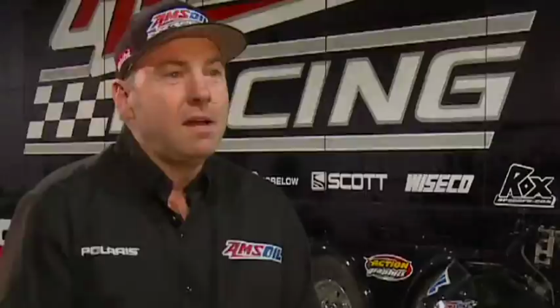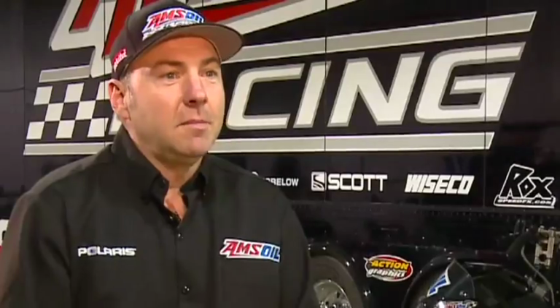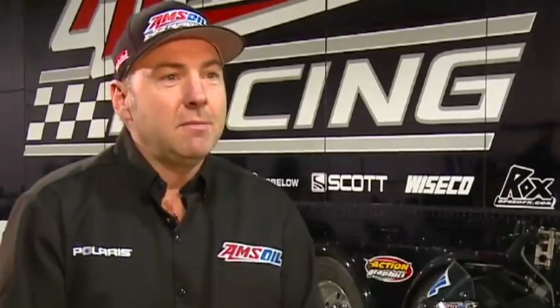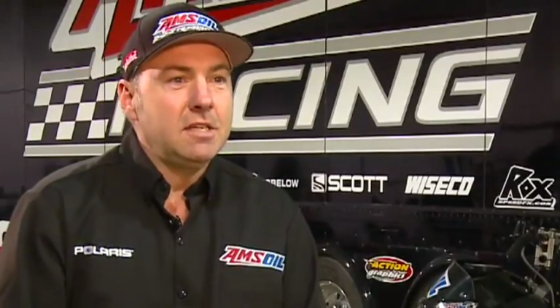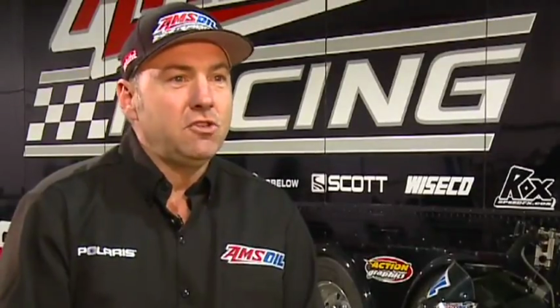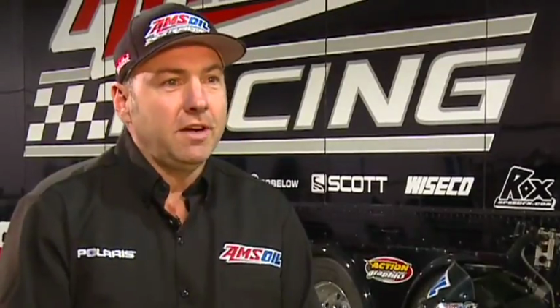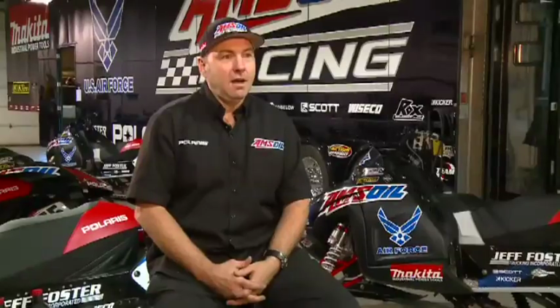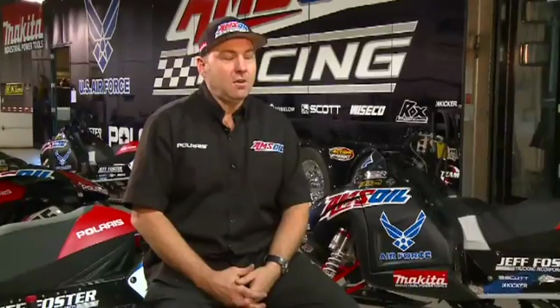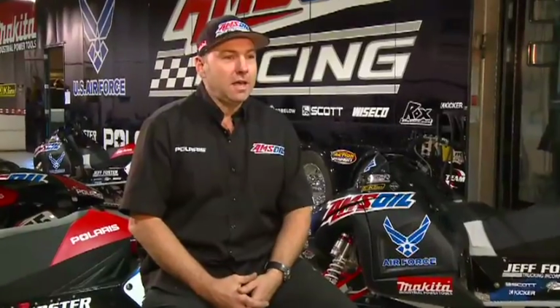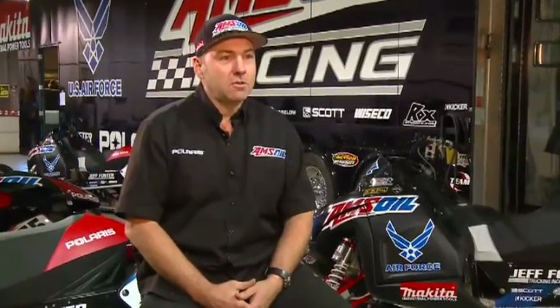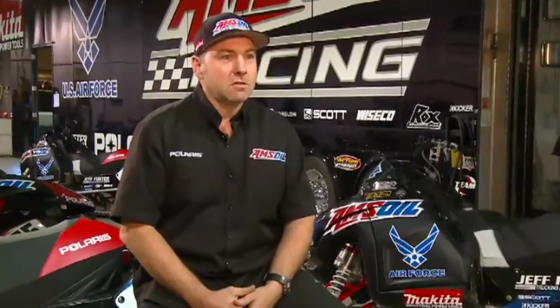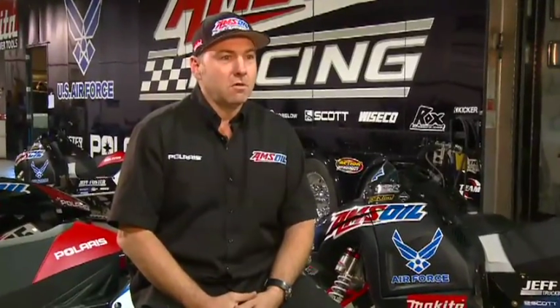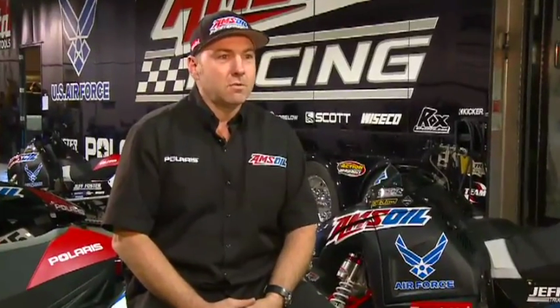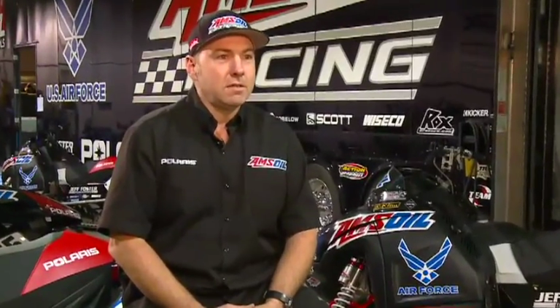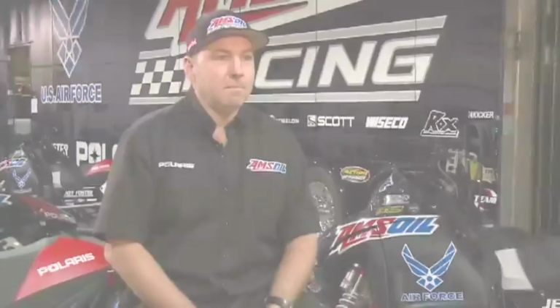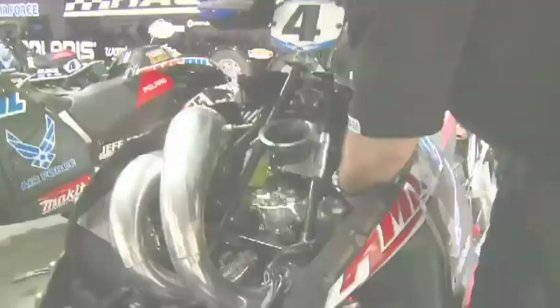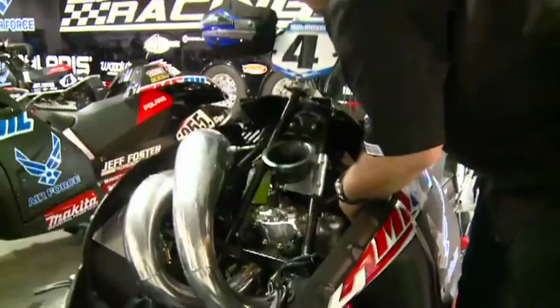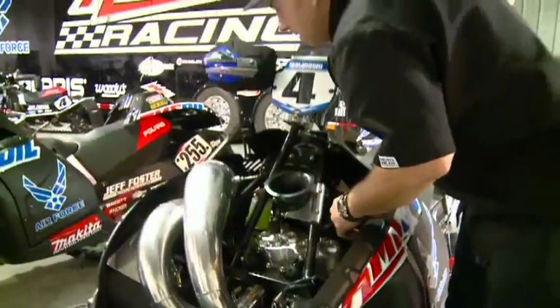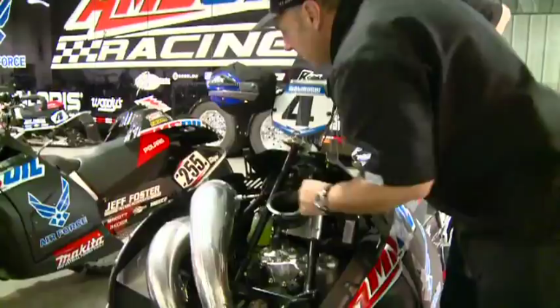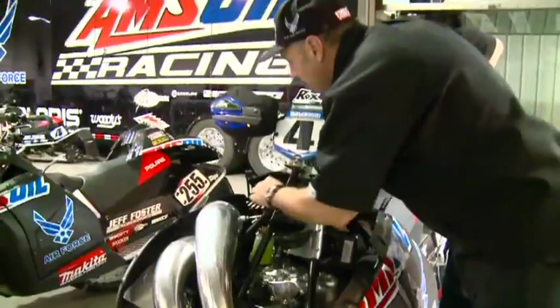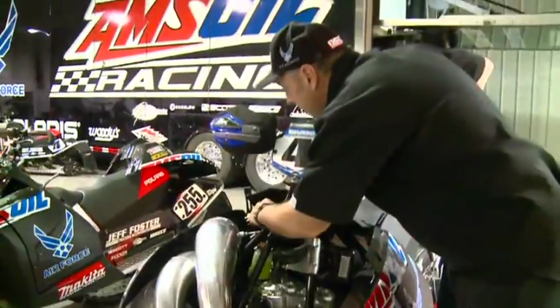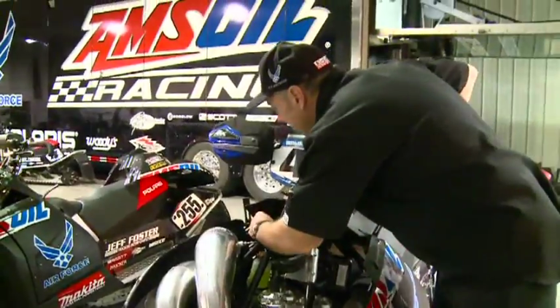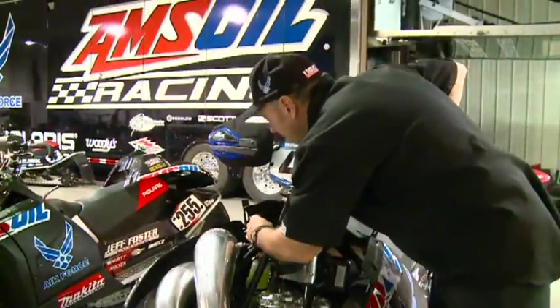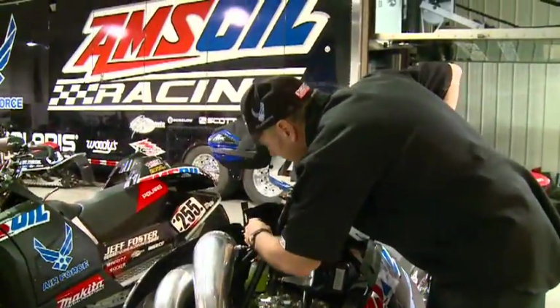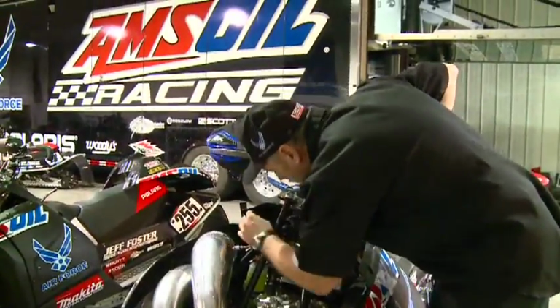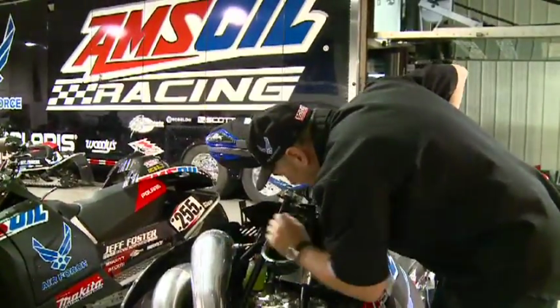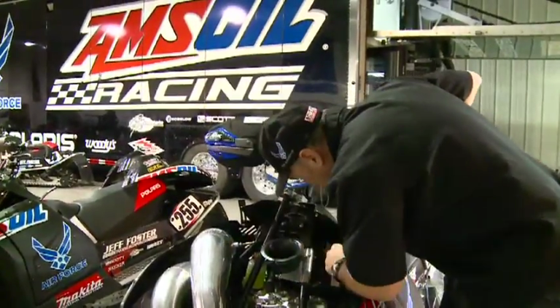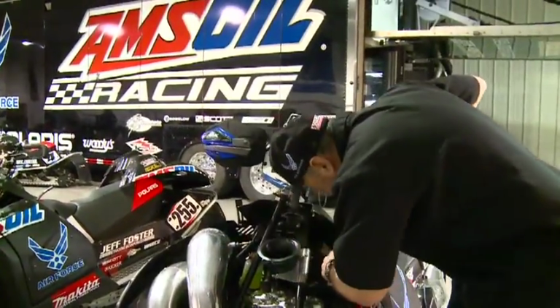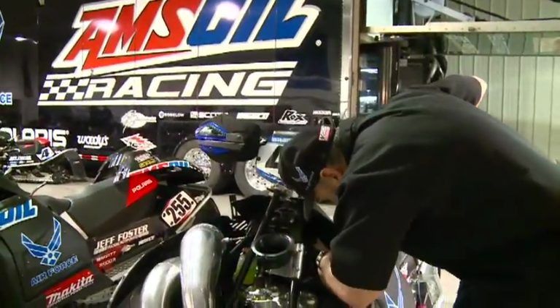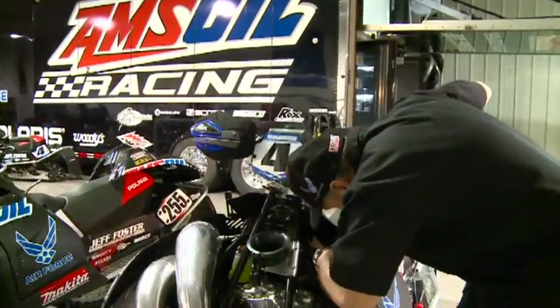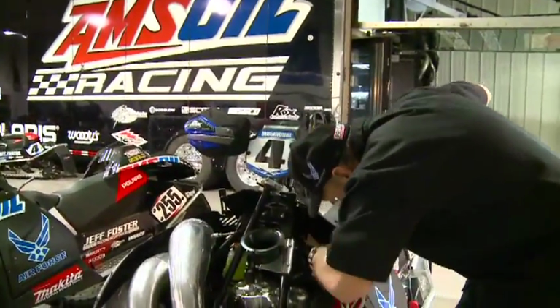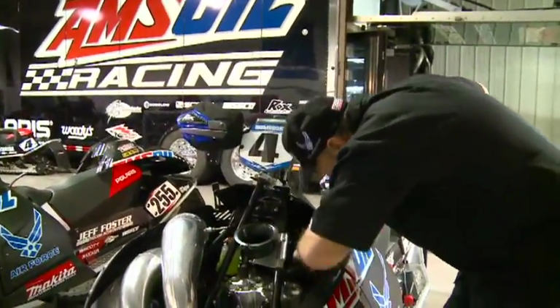My name is Steve Shearing. I own the Amsoil Snowcross race team. We've taken the Amsoil products to the extremes and they've delivered every single time.